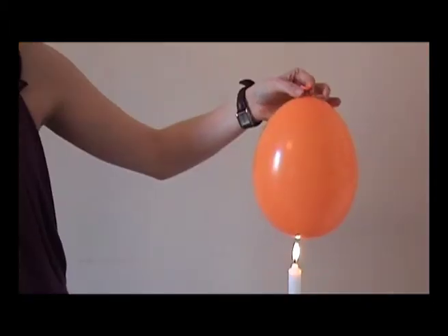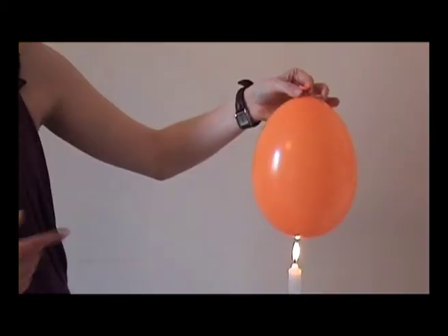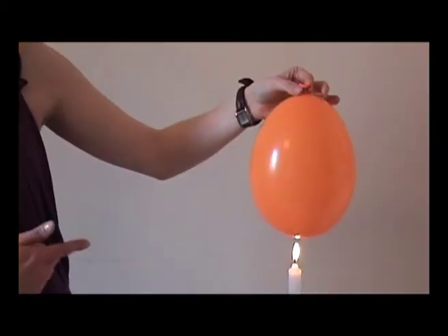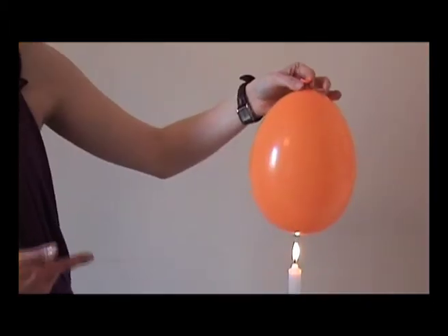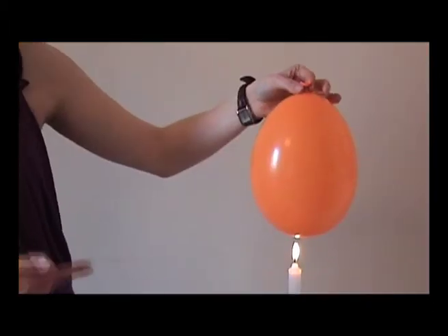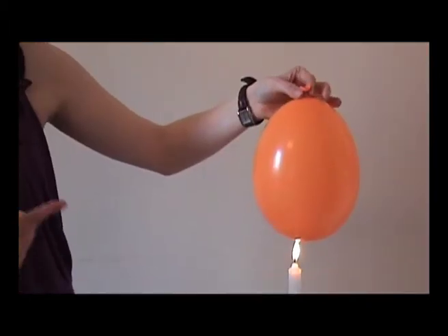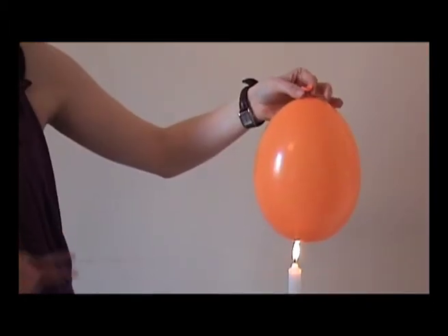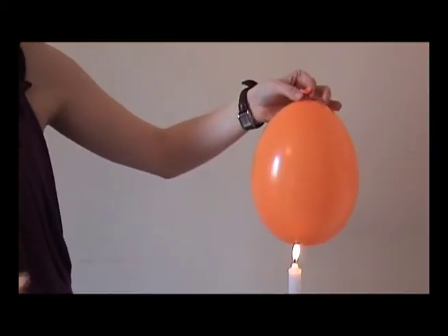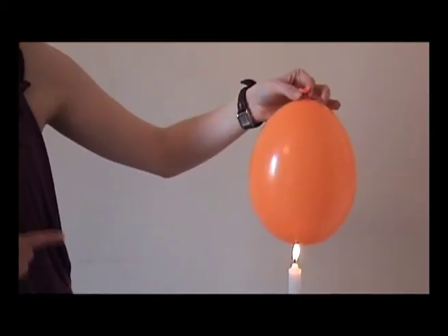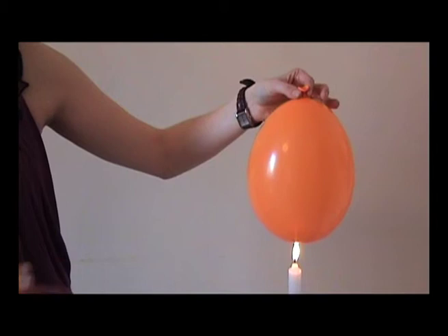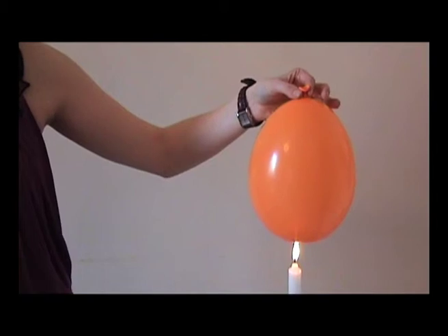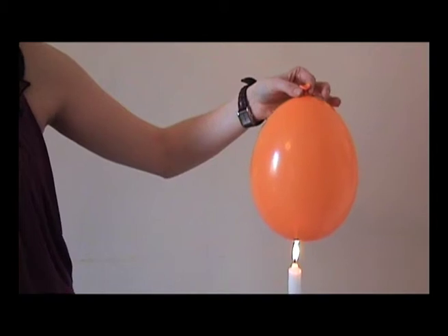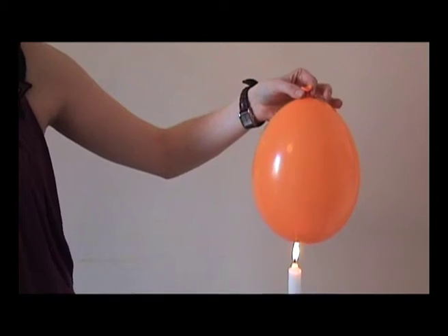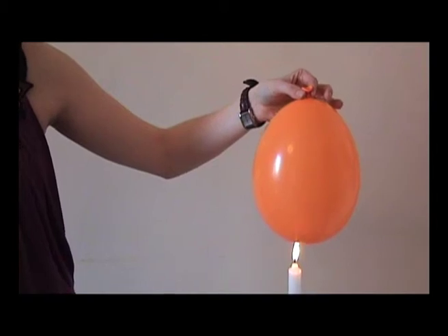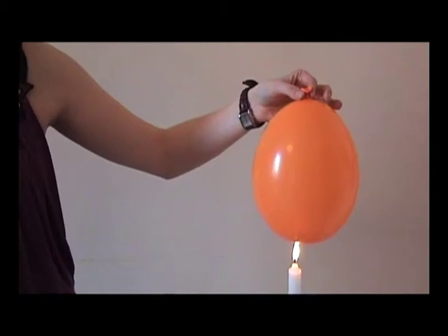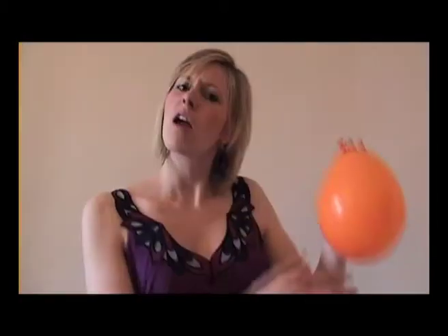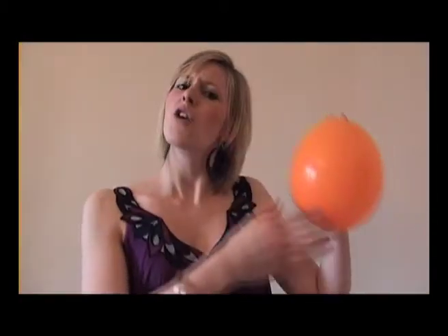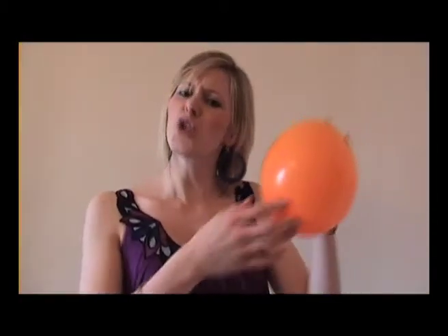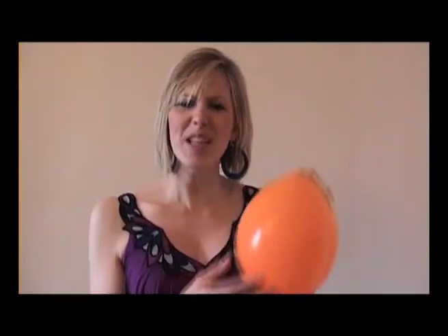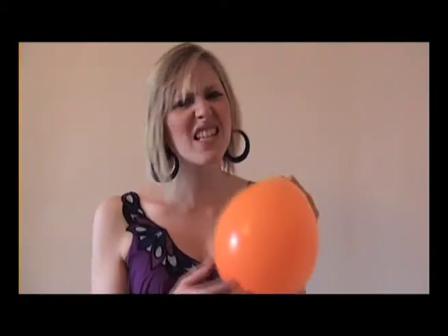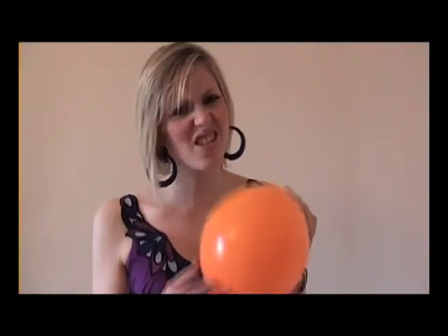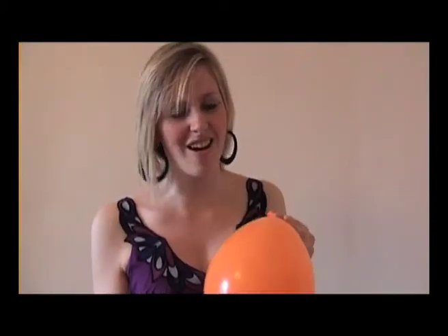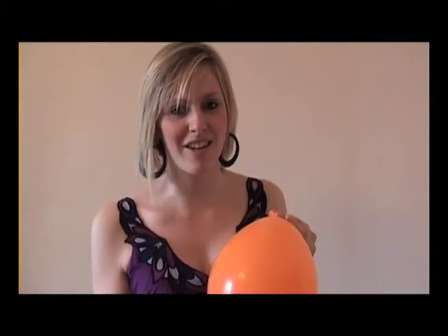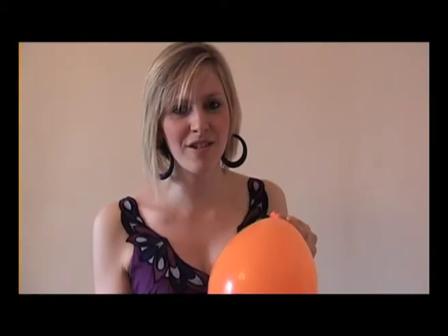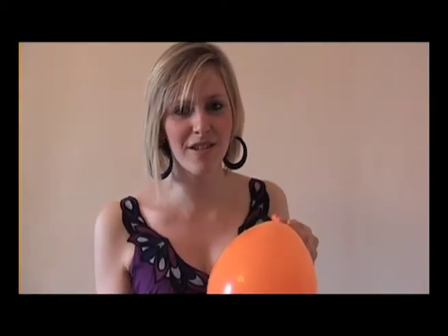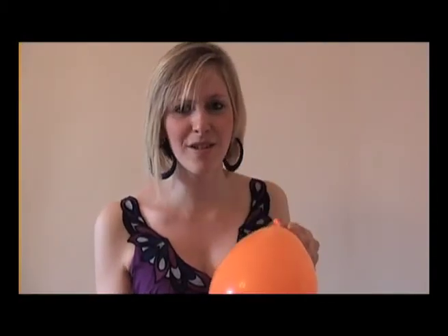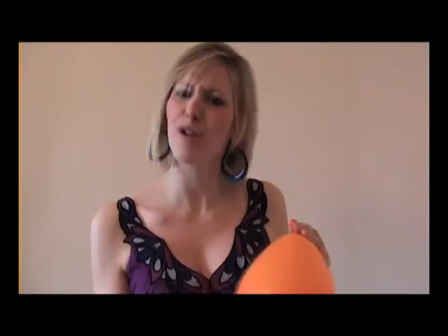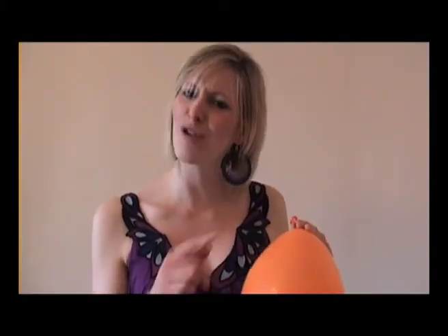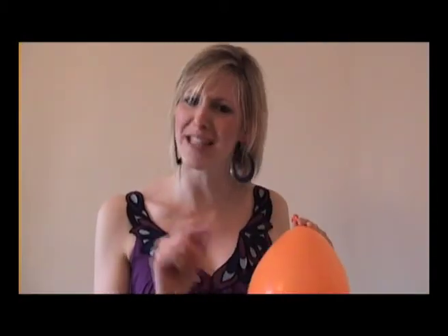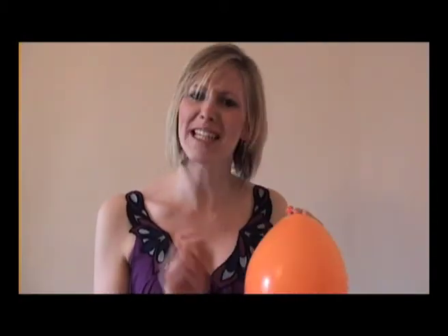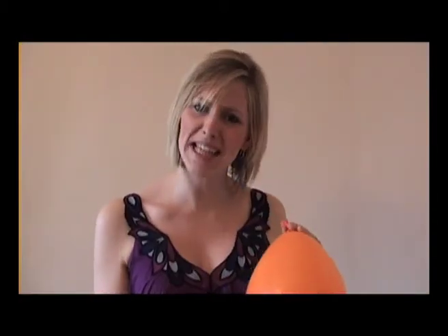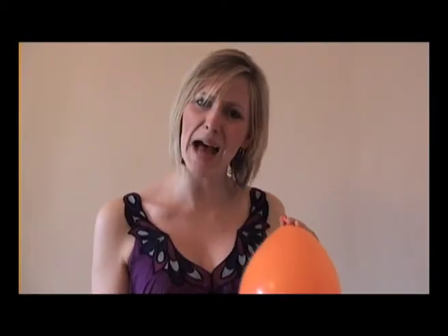Amazingly, it doesn't burst. So is this science or is it a scam?